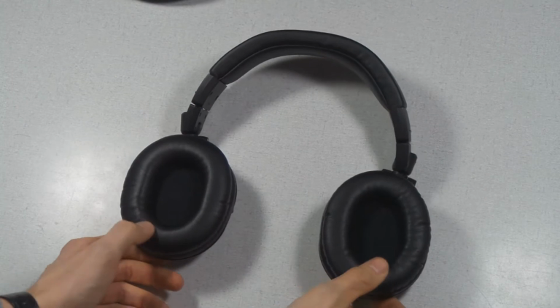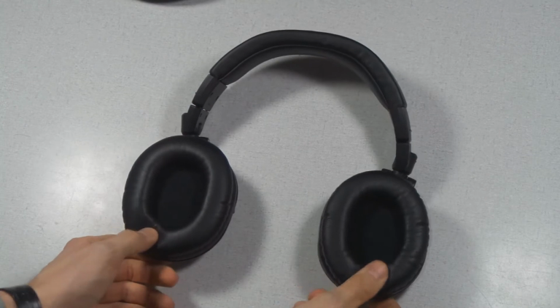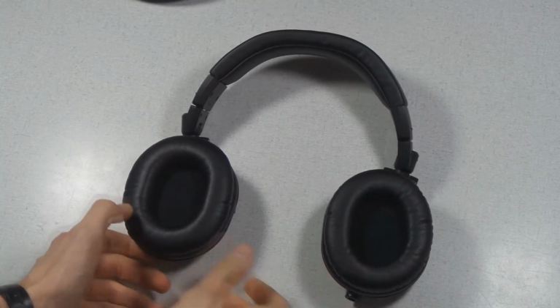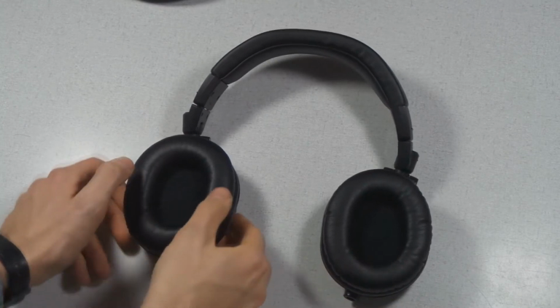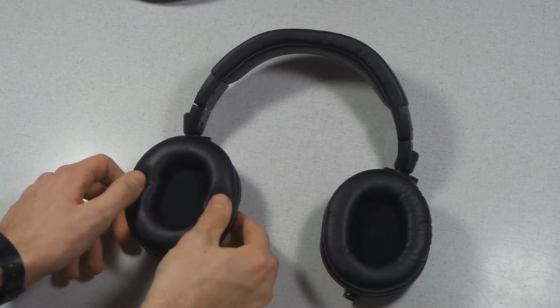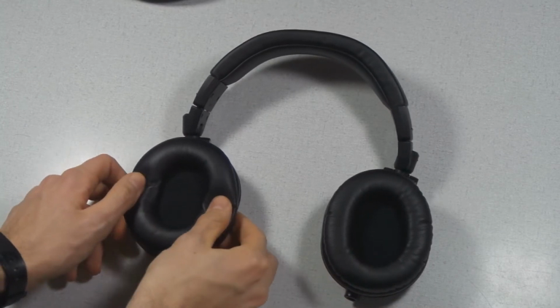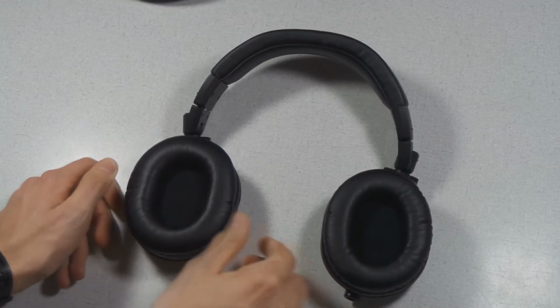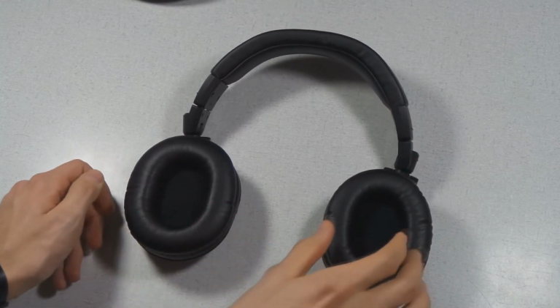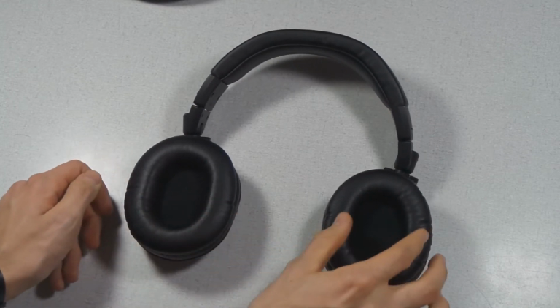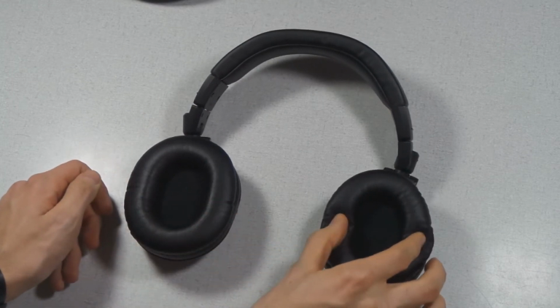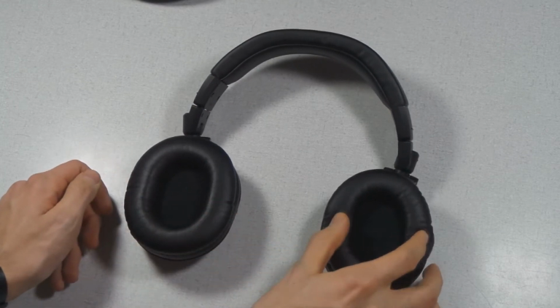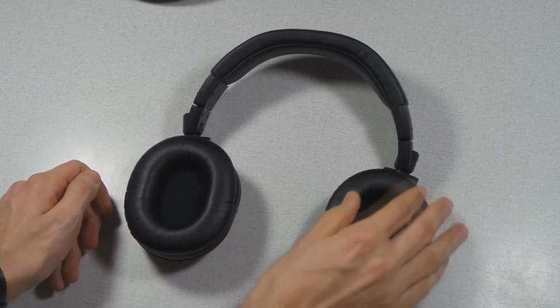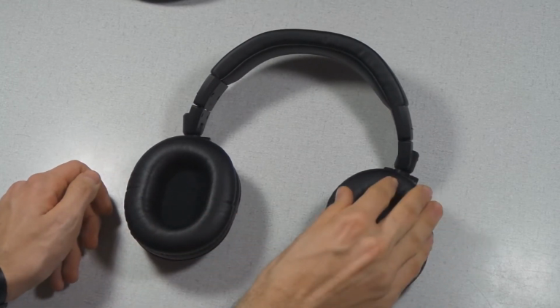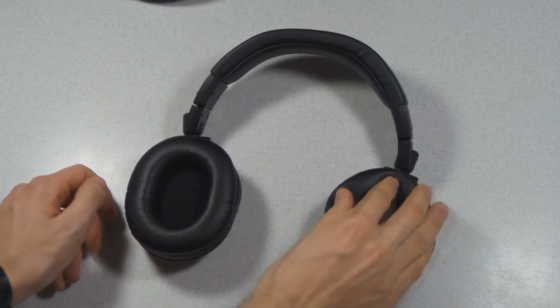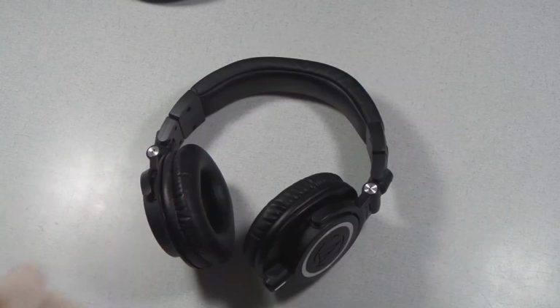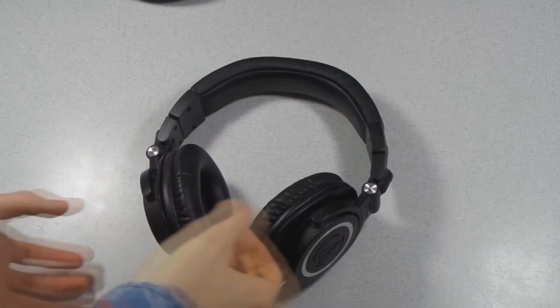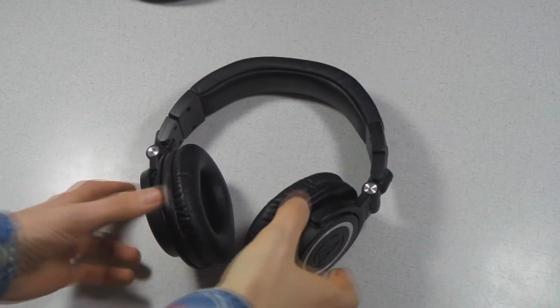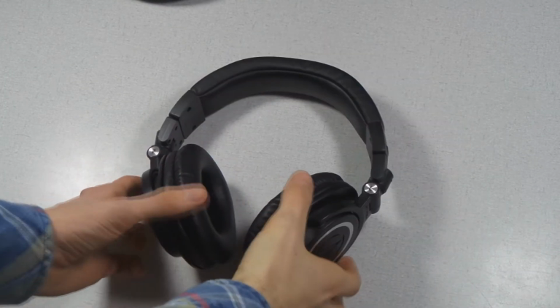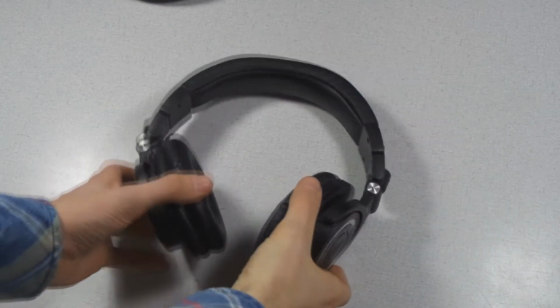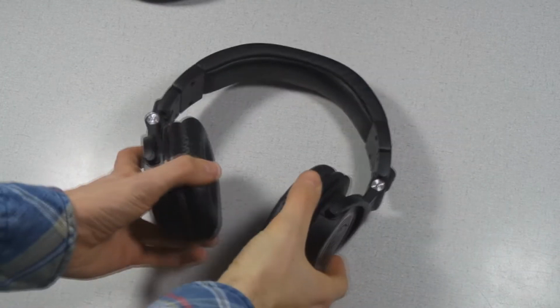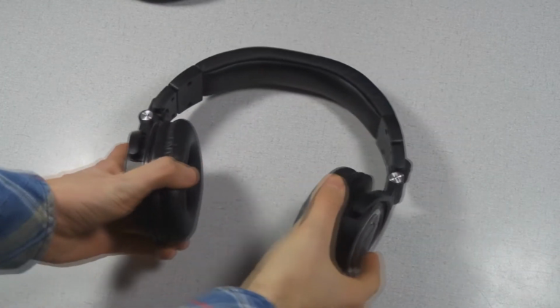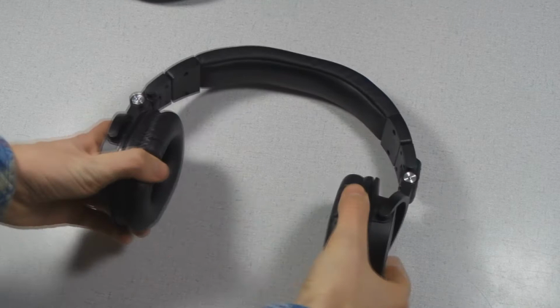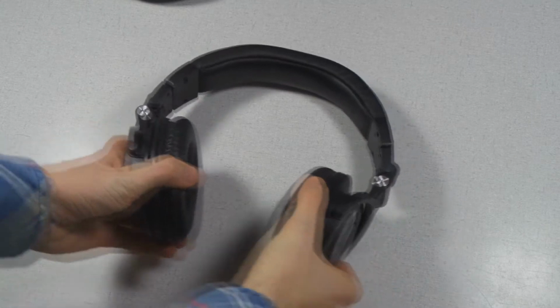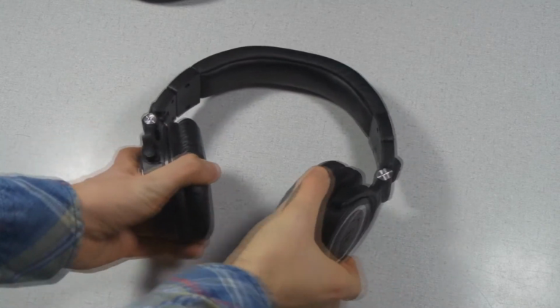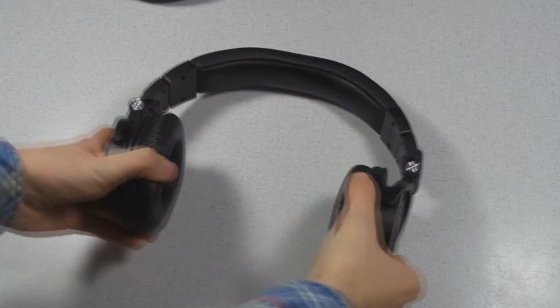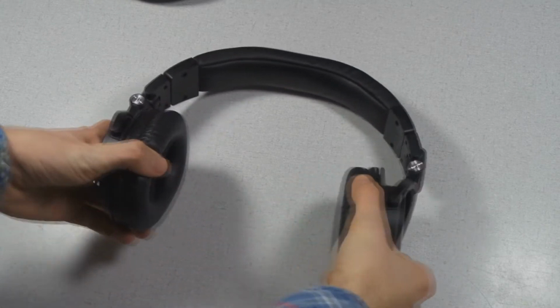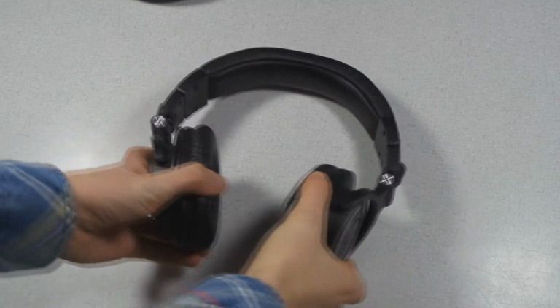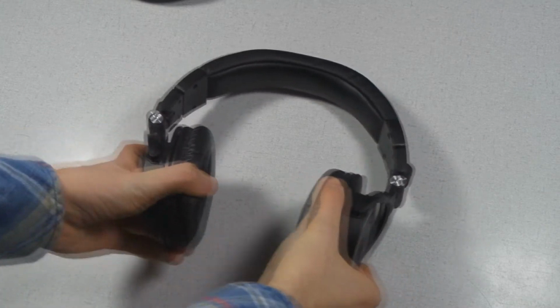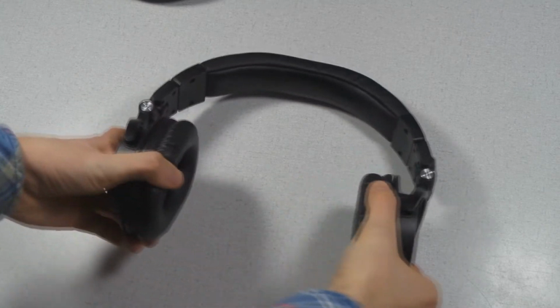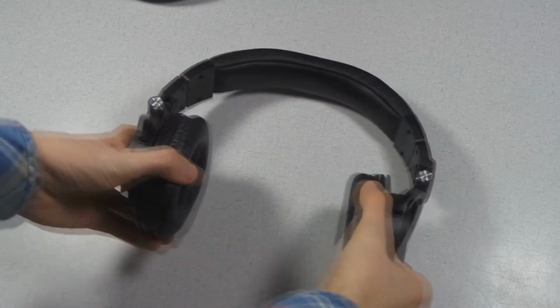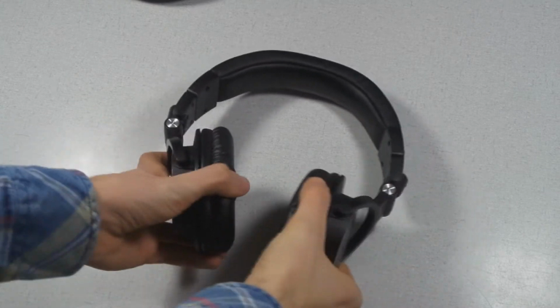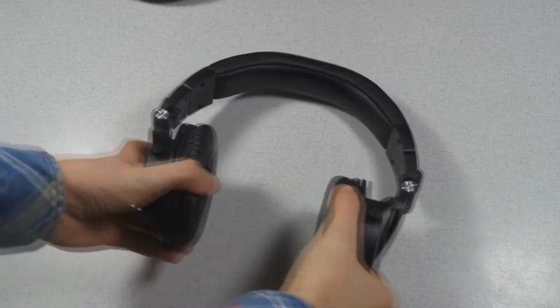These are the two soft cushions. We can see that they are very elastic — you can bend them.